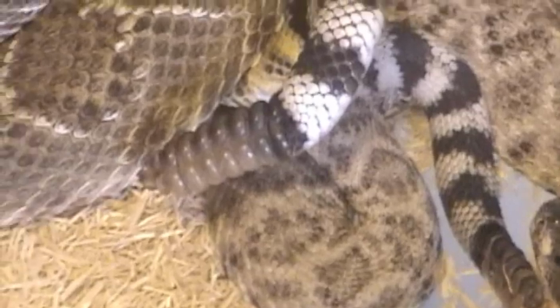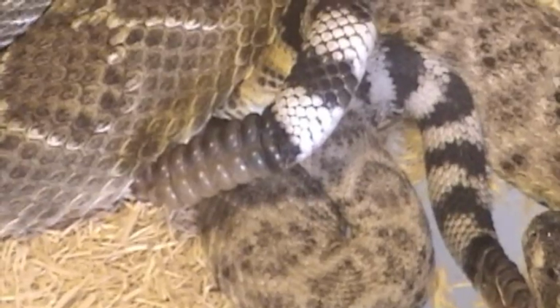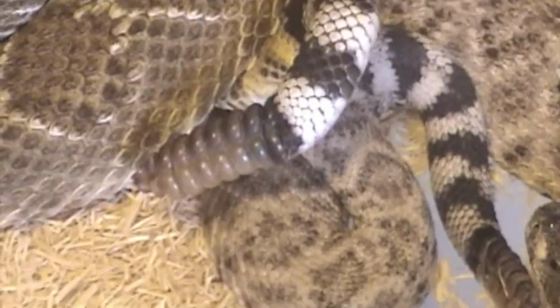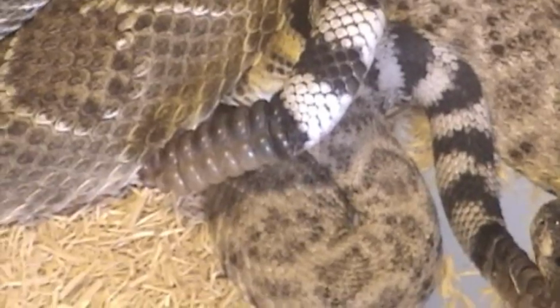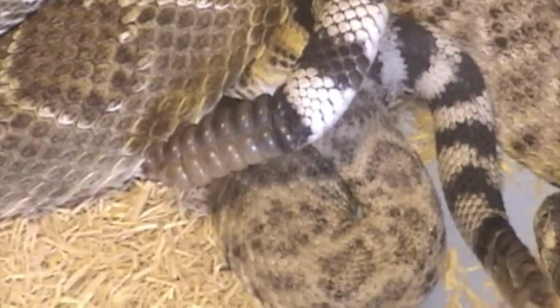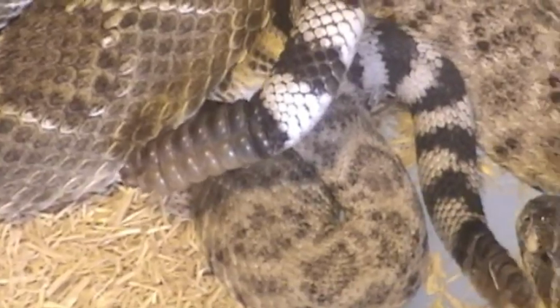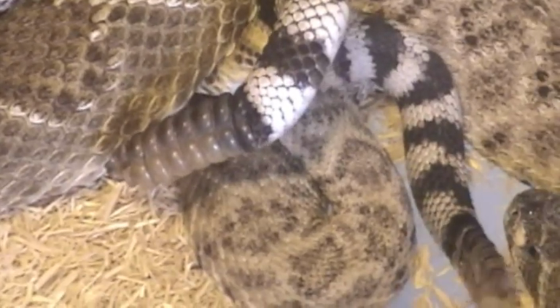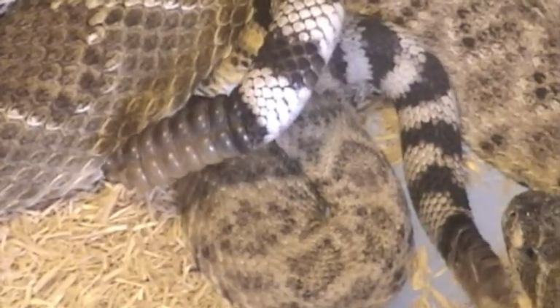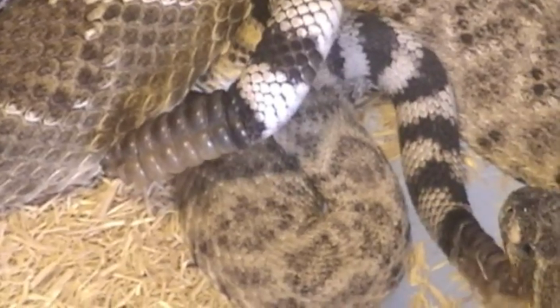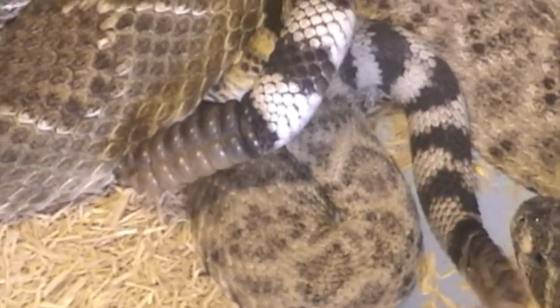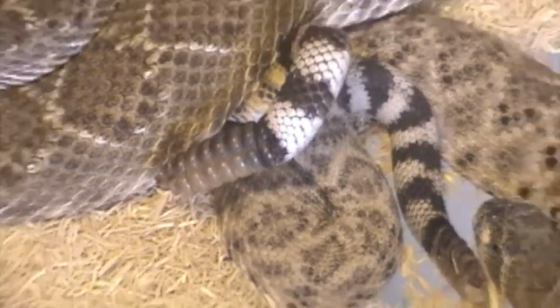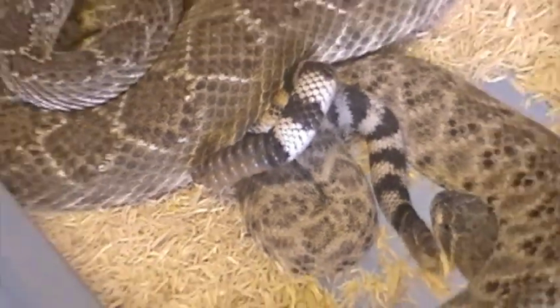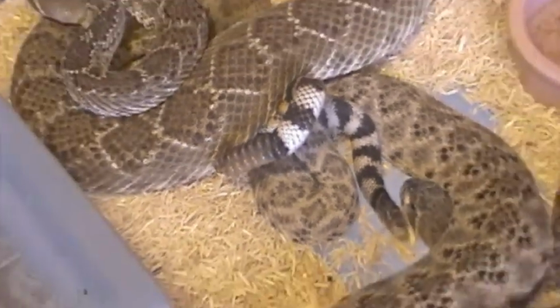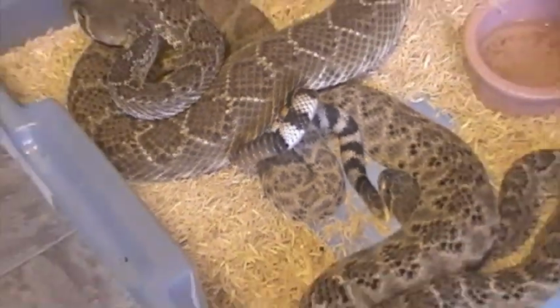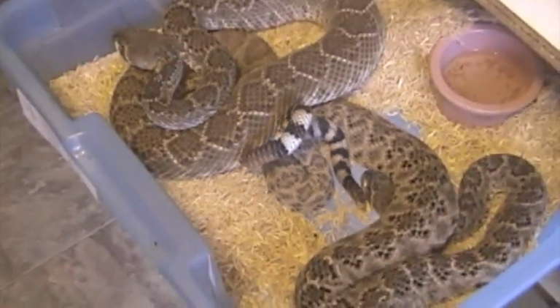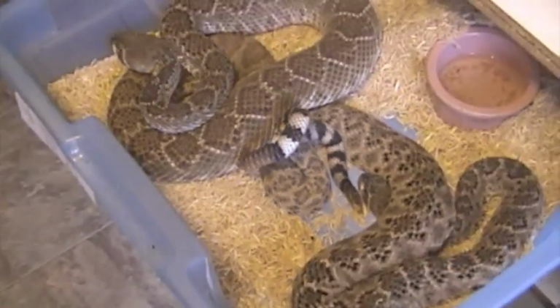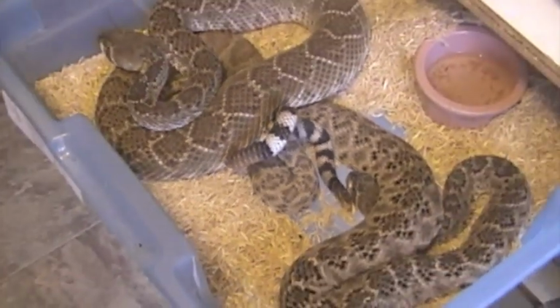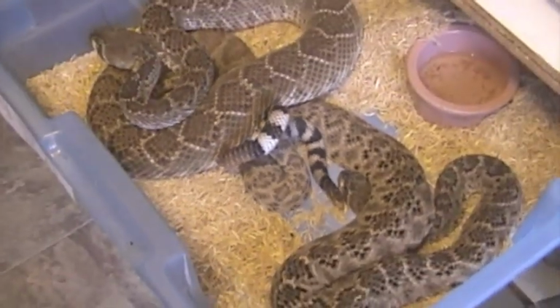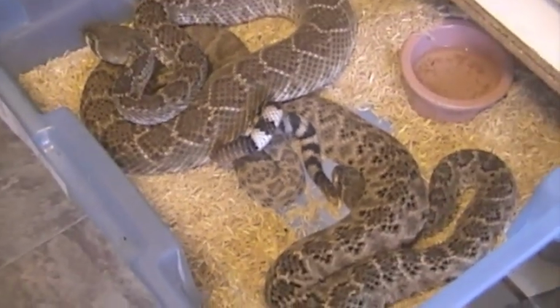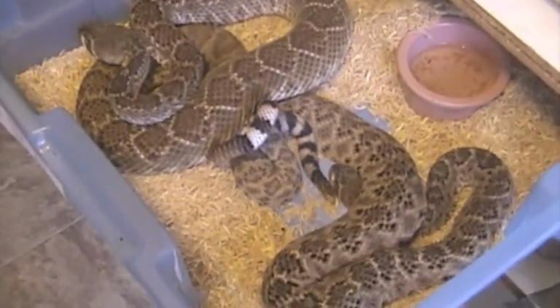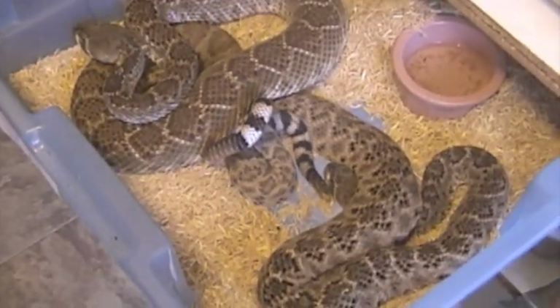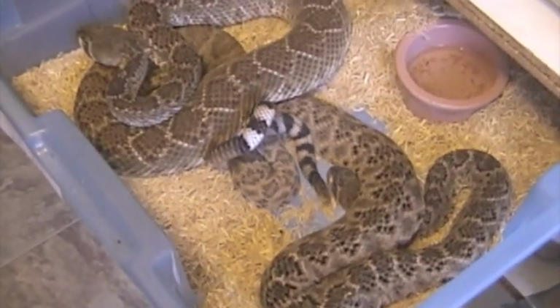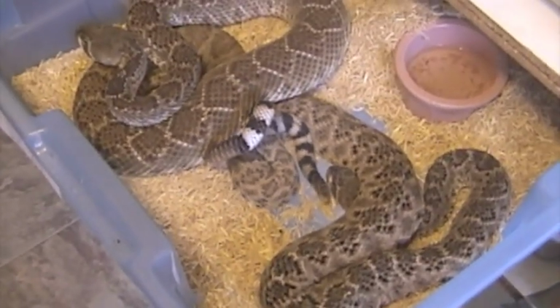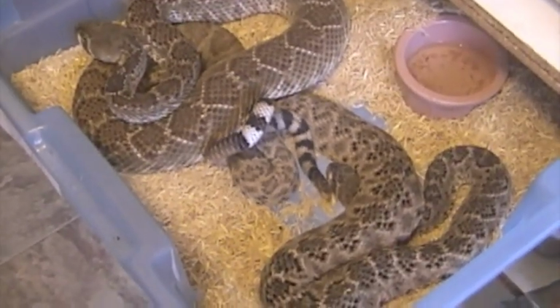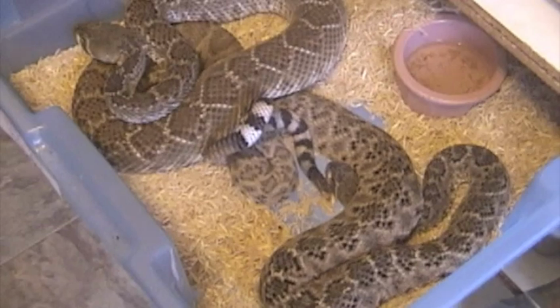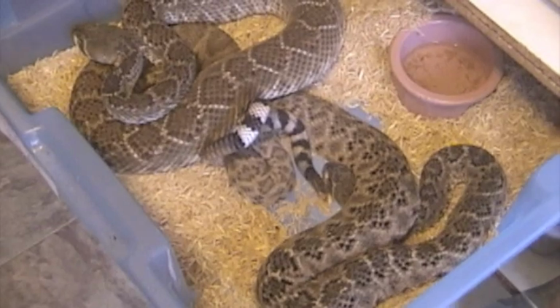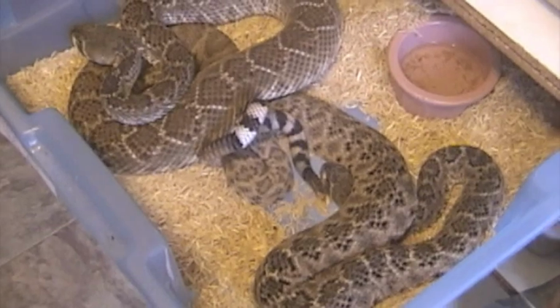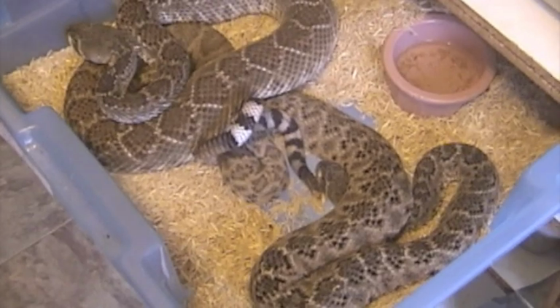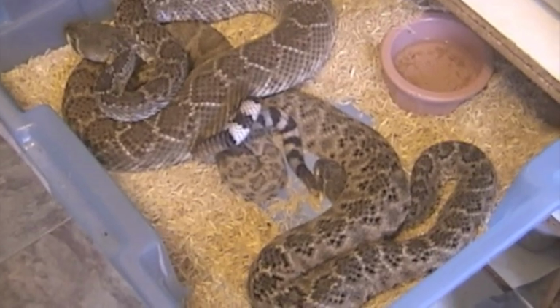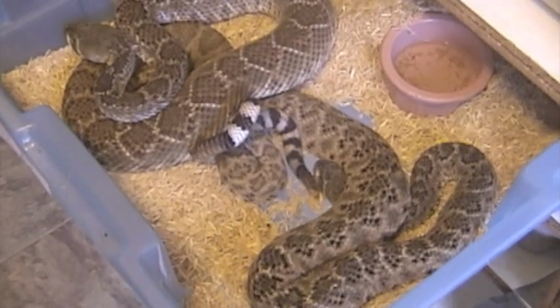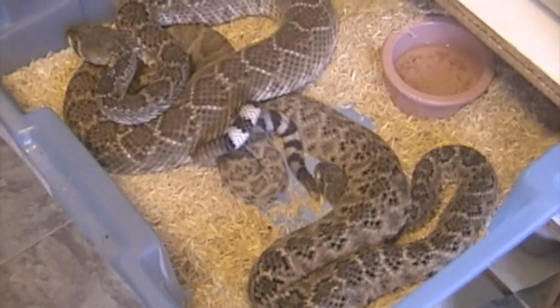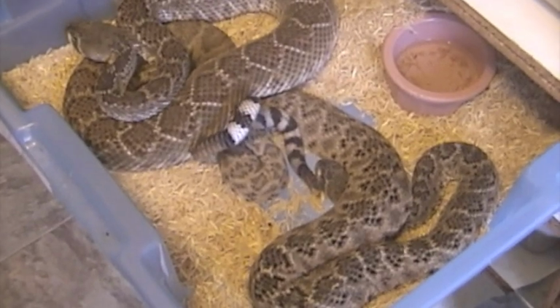Crotalus atrox breeding. These animals were just extracted from 2 weeks ago.